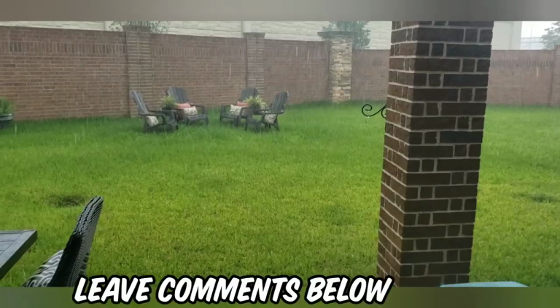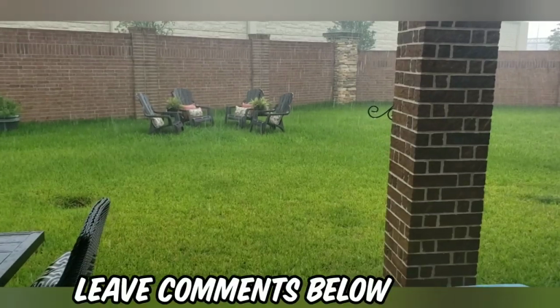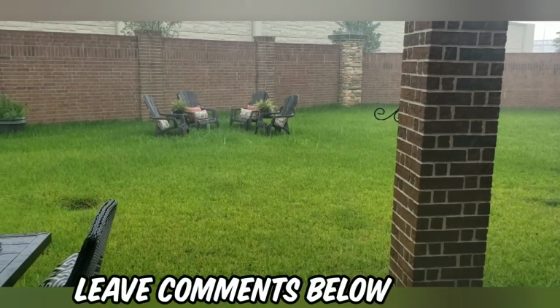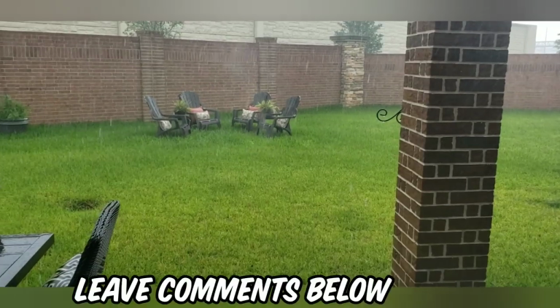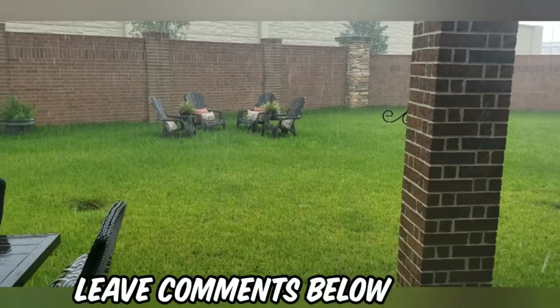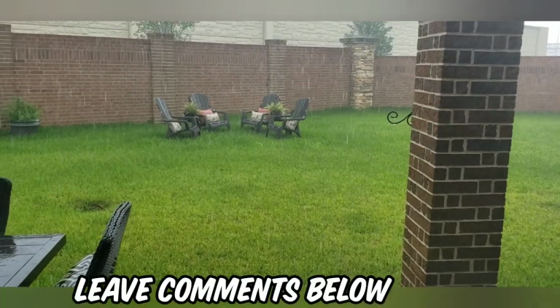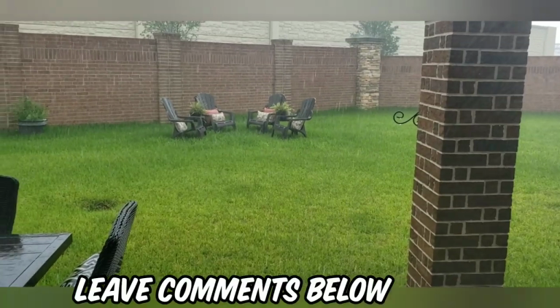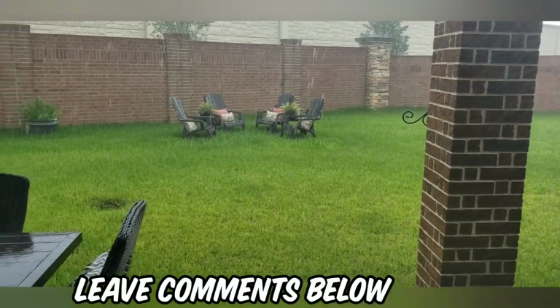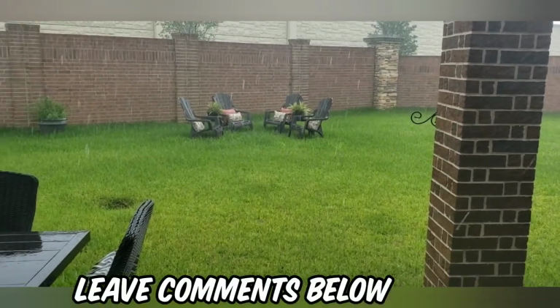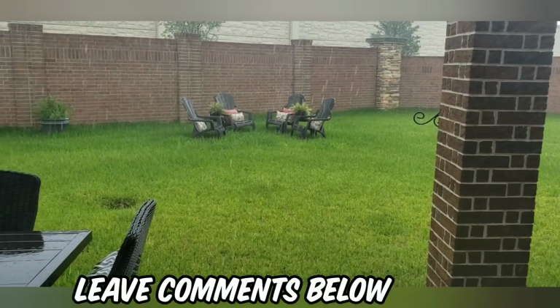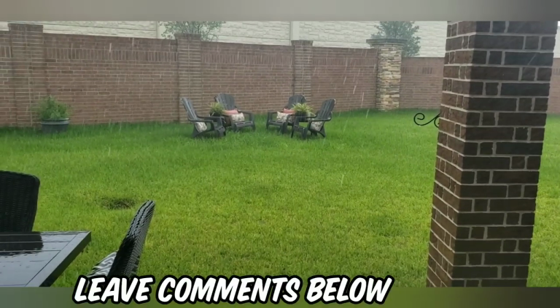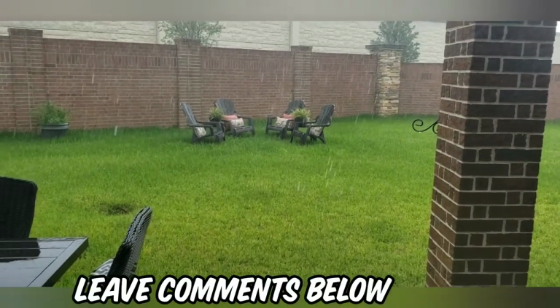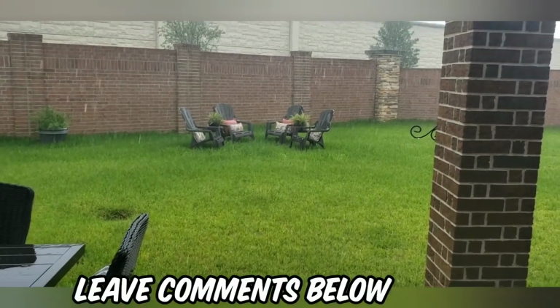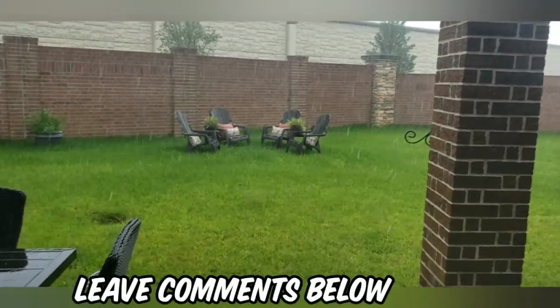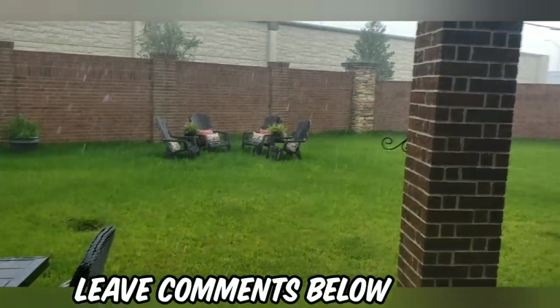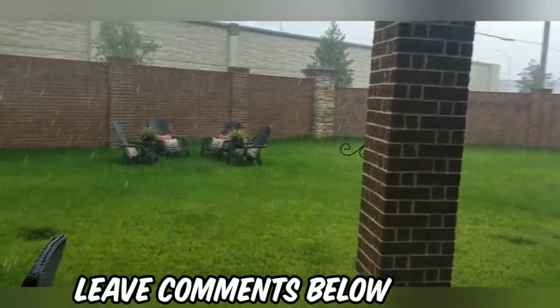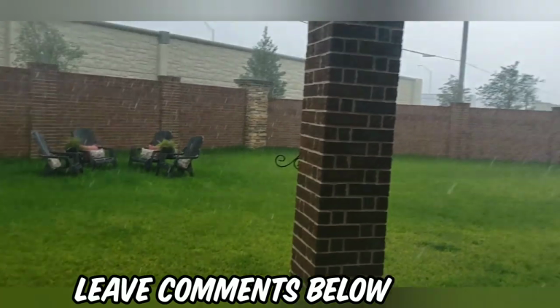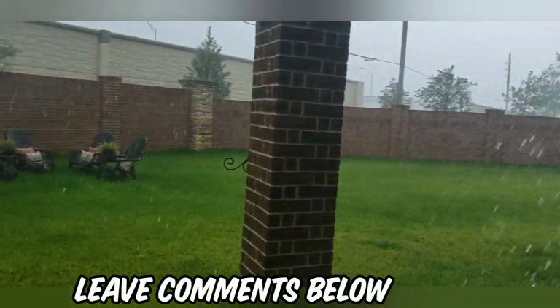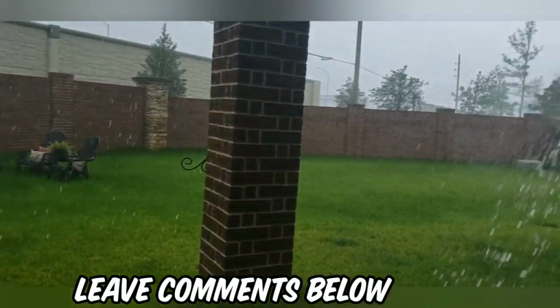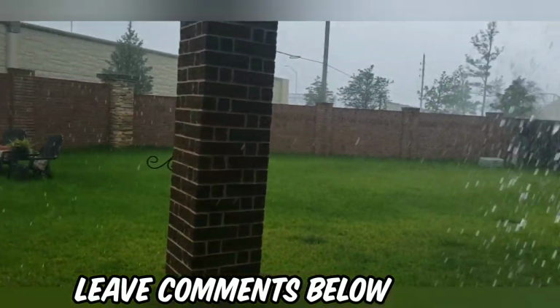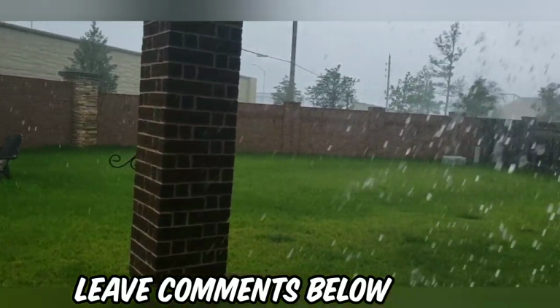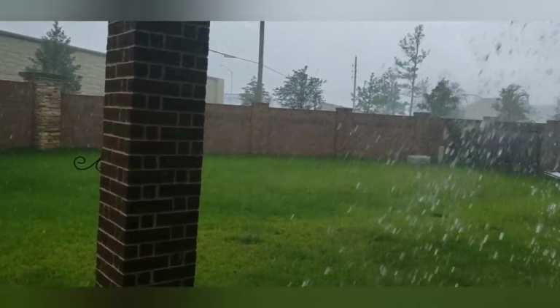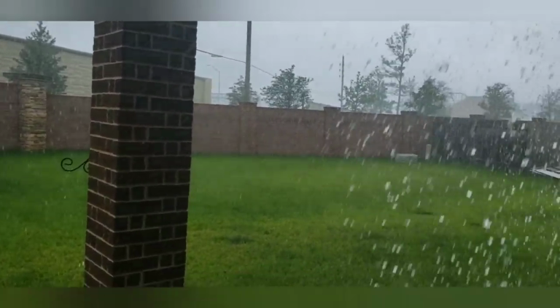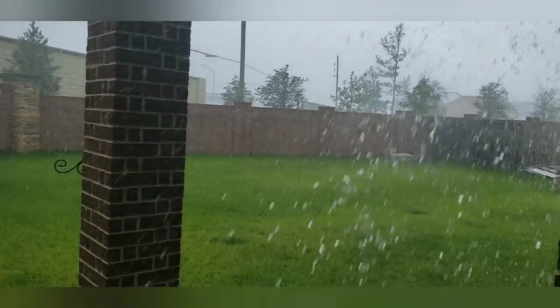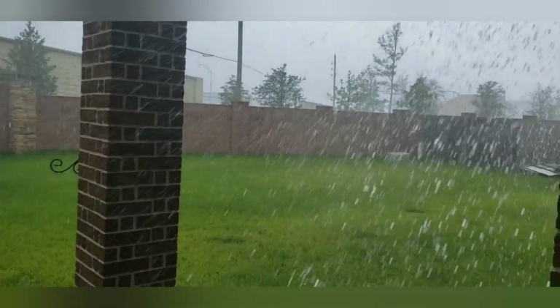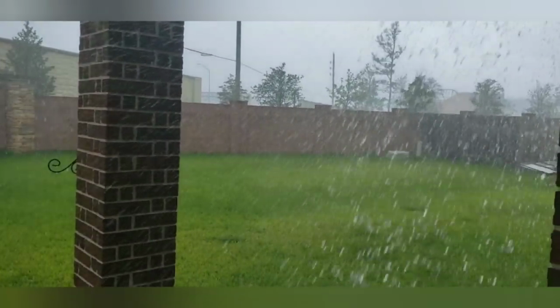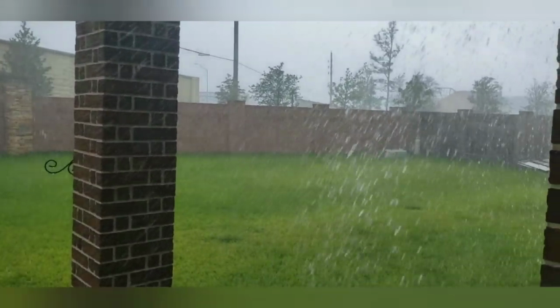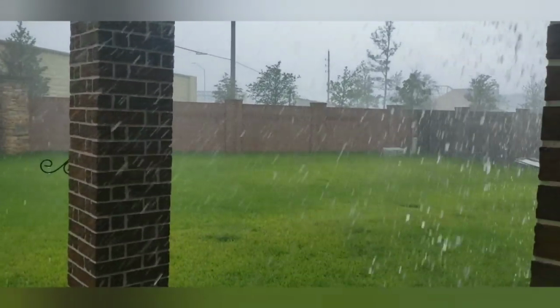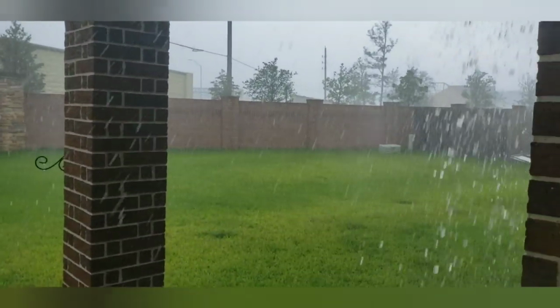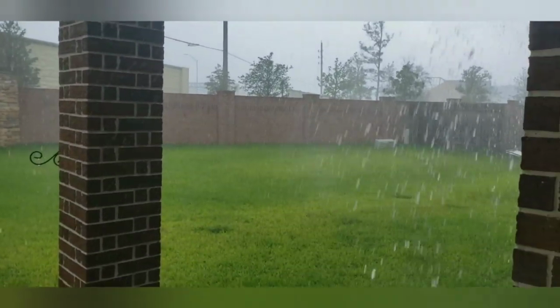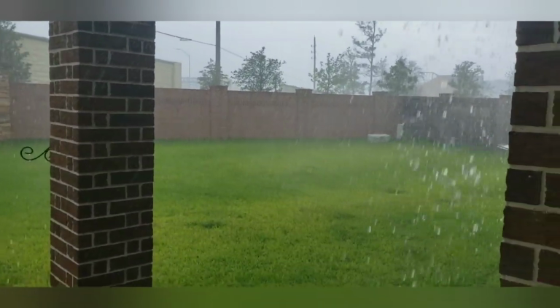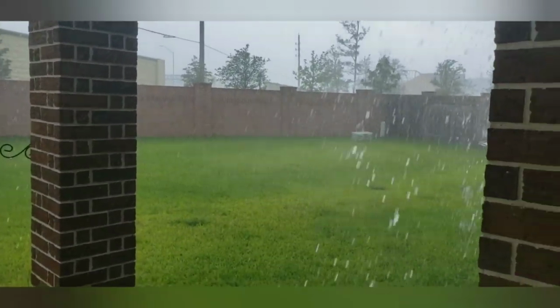And here comes the rain! We finished up just in time — it started pouring out.